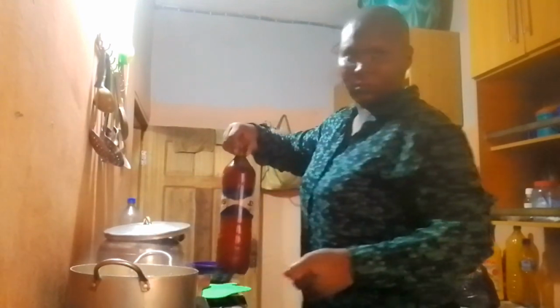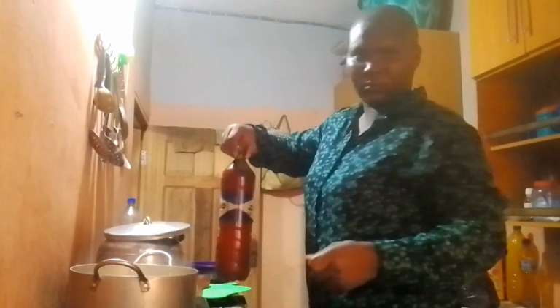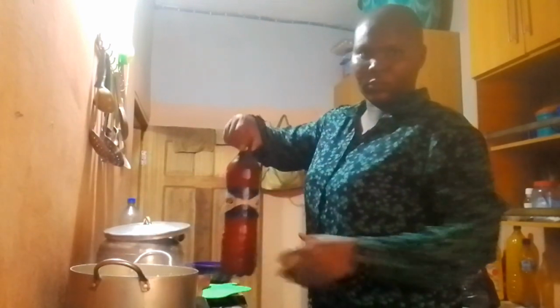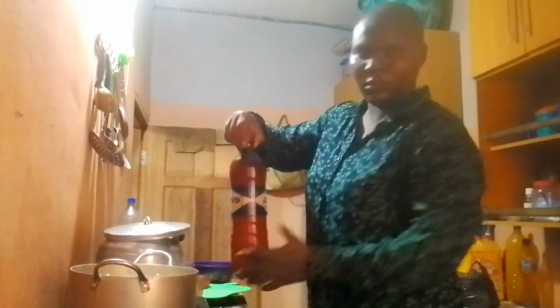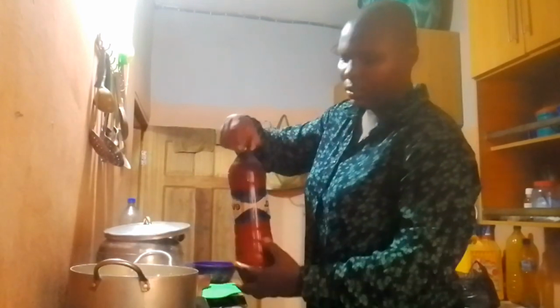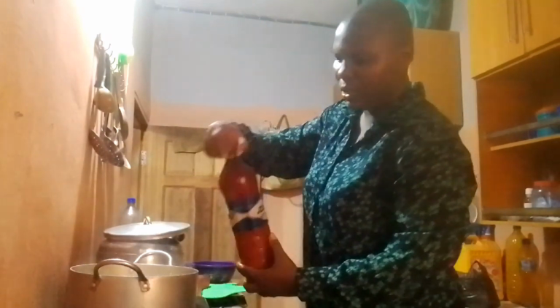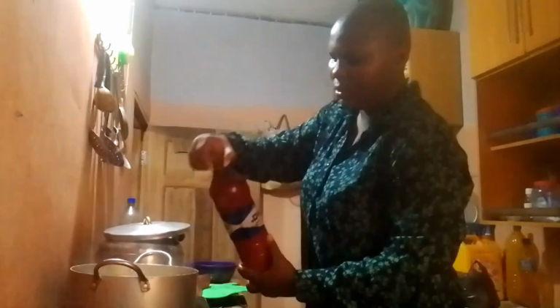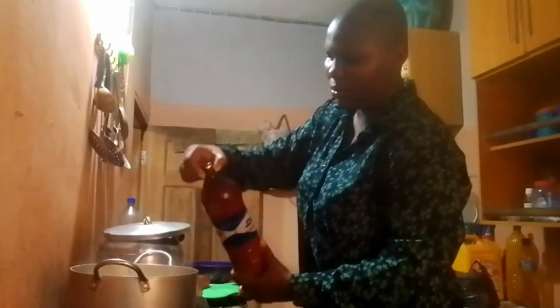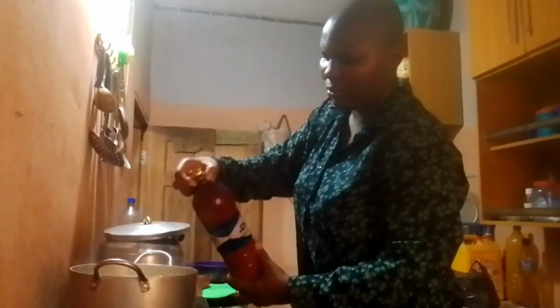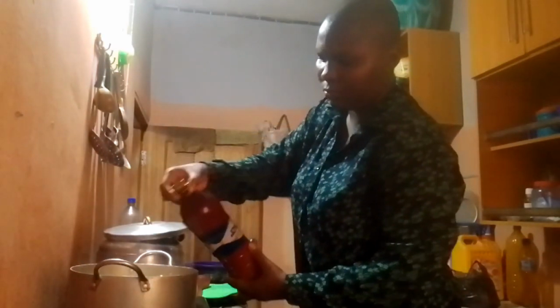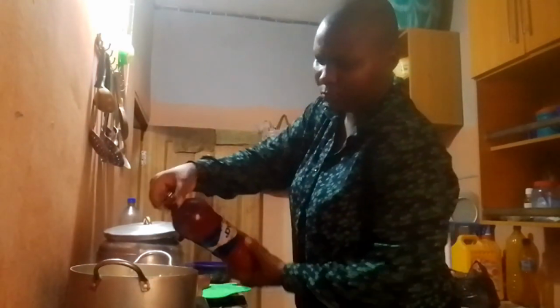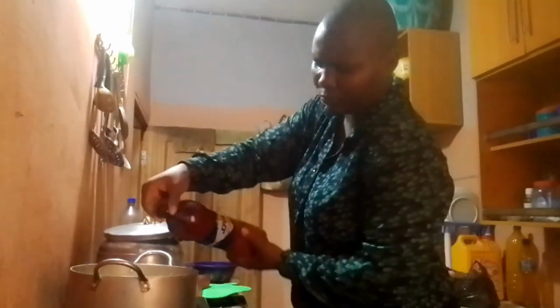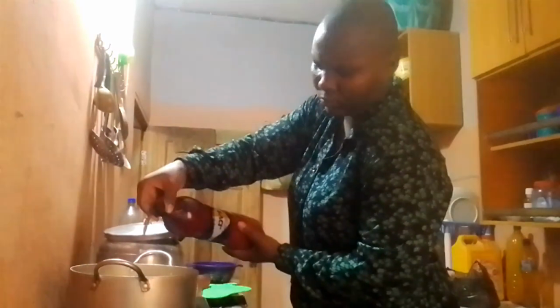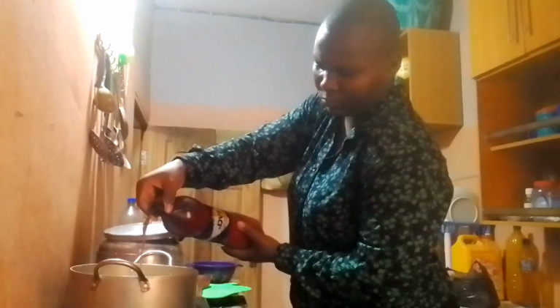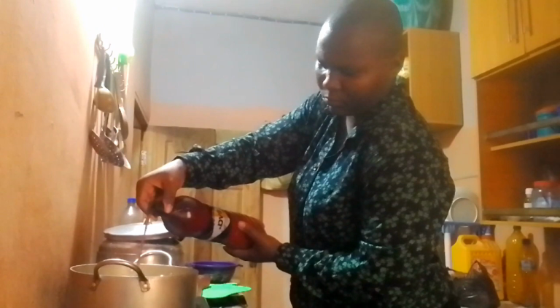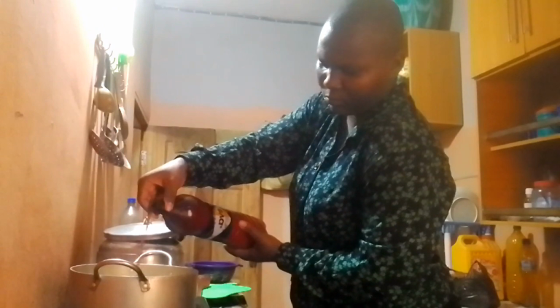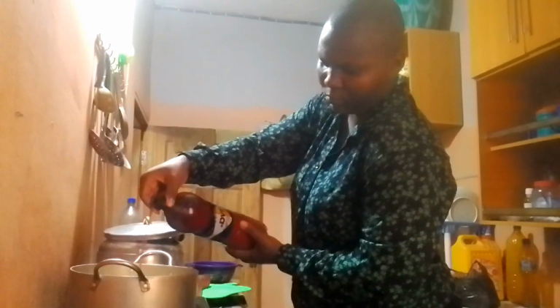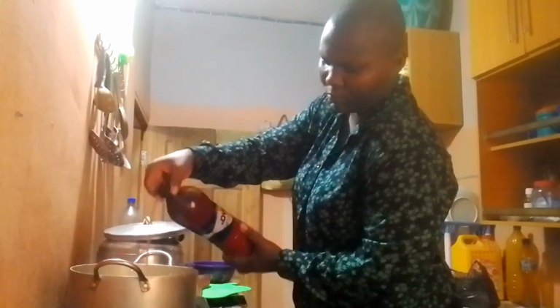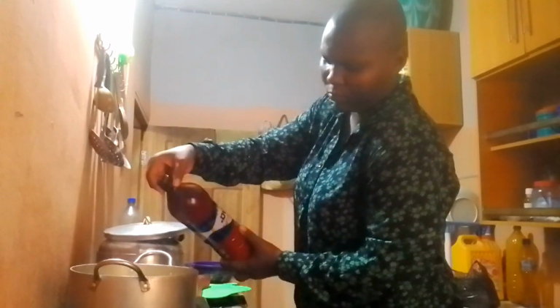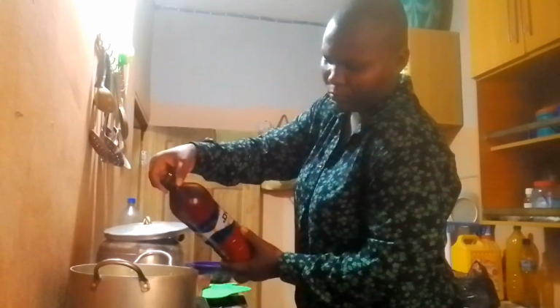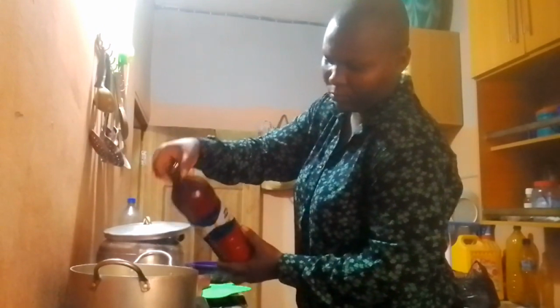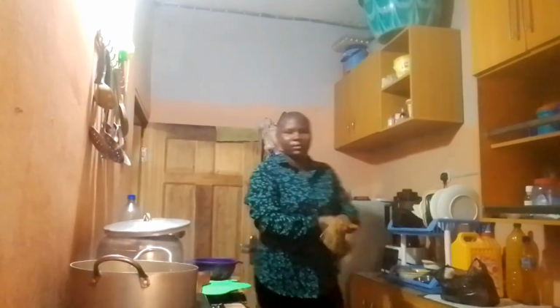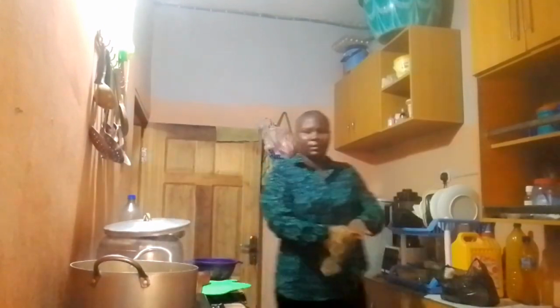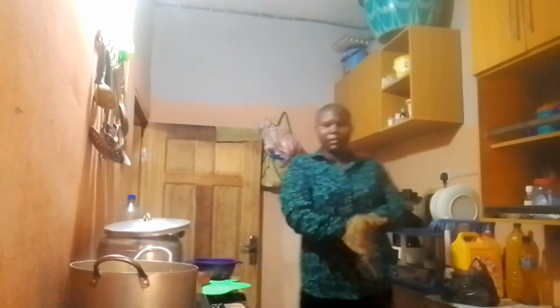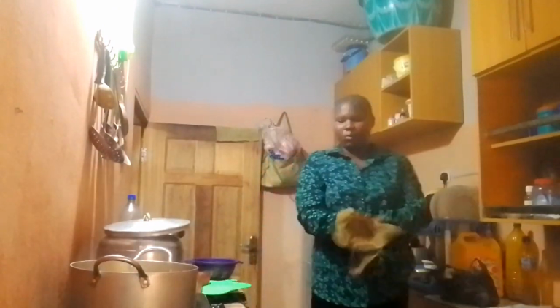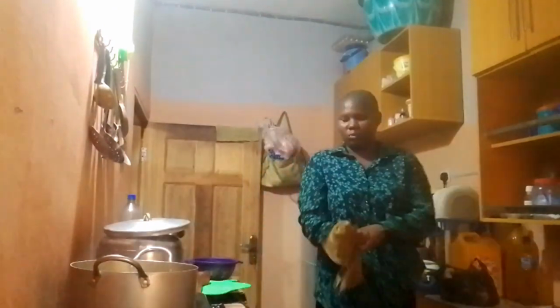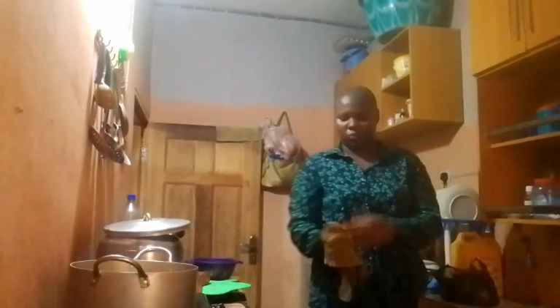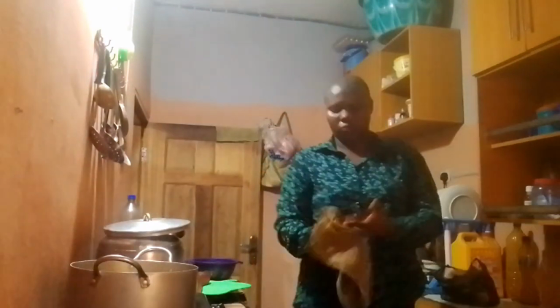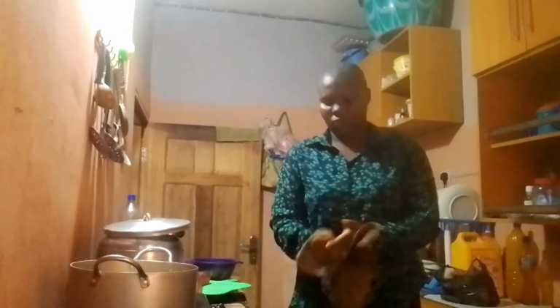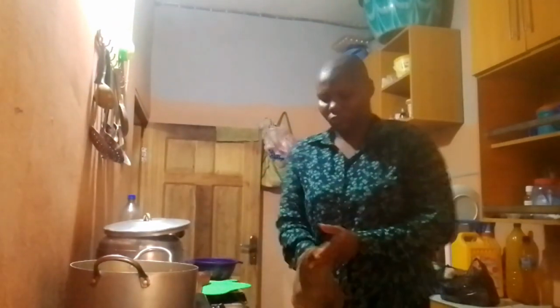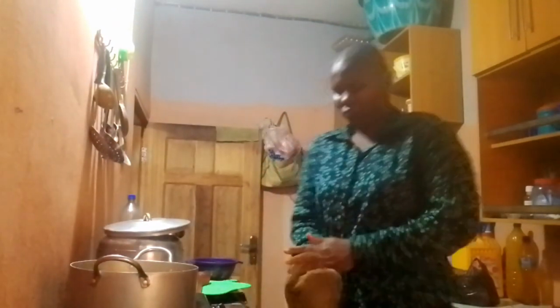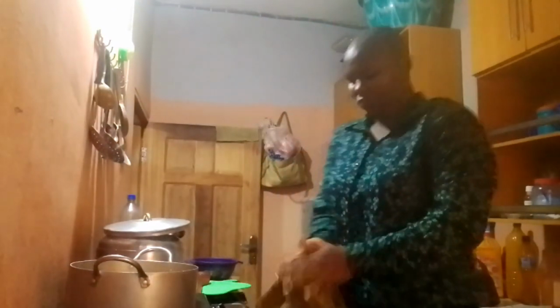Now let's add the oil — let's go, let's go.